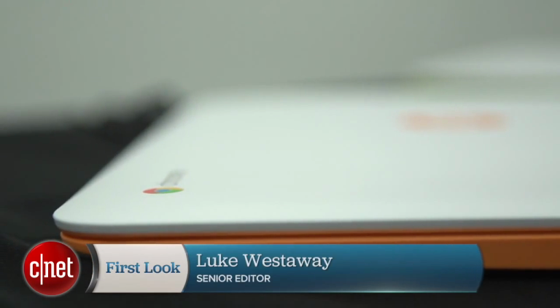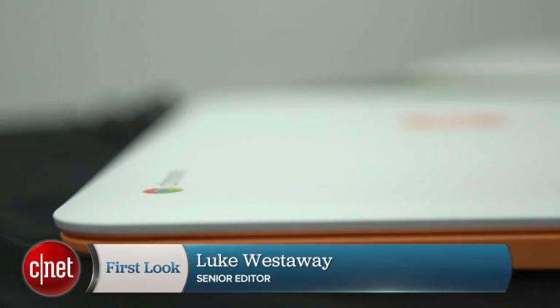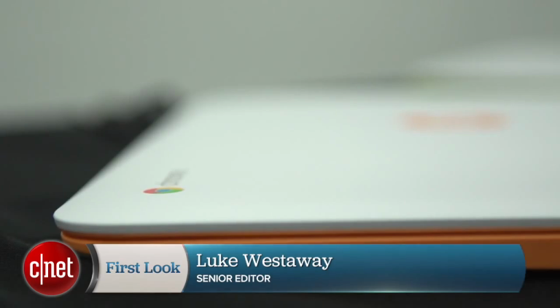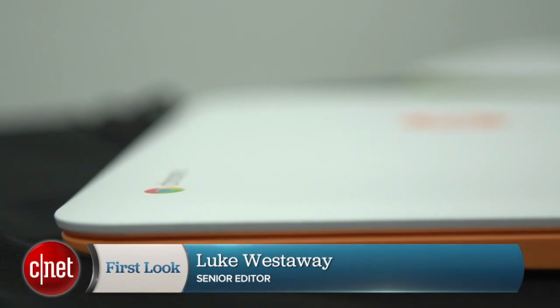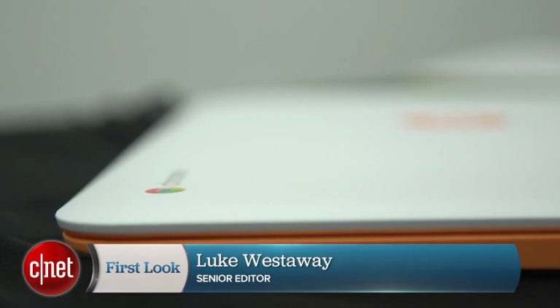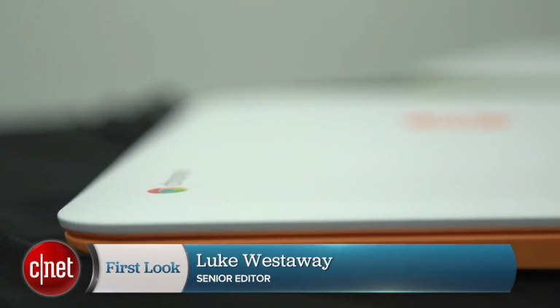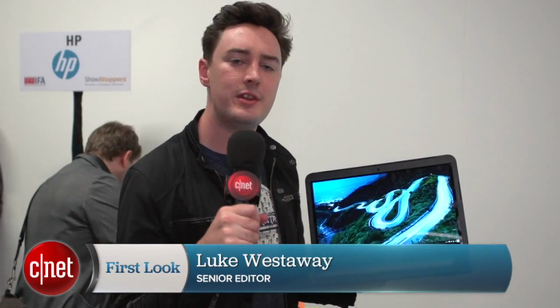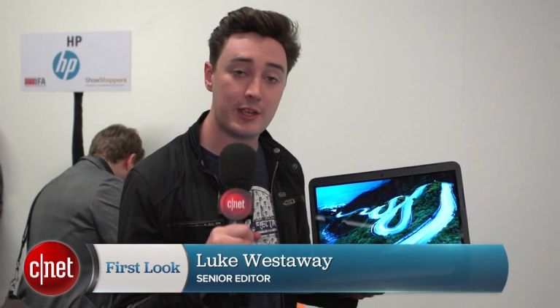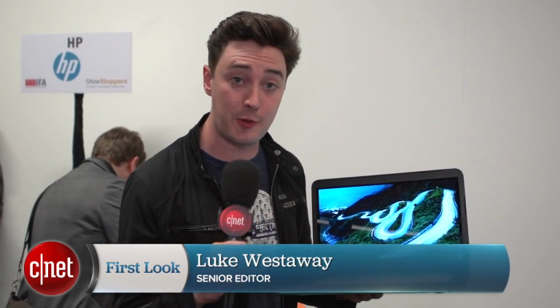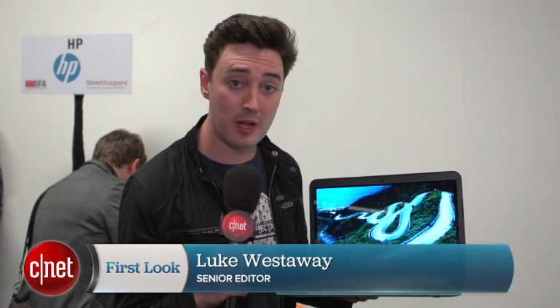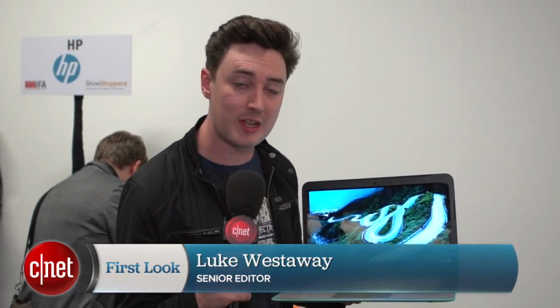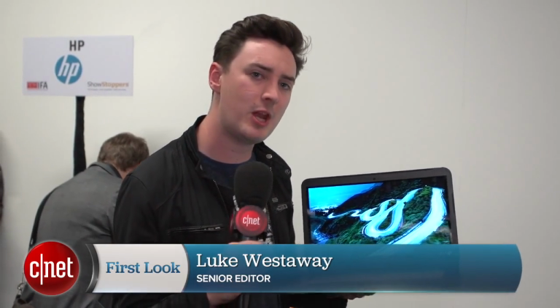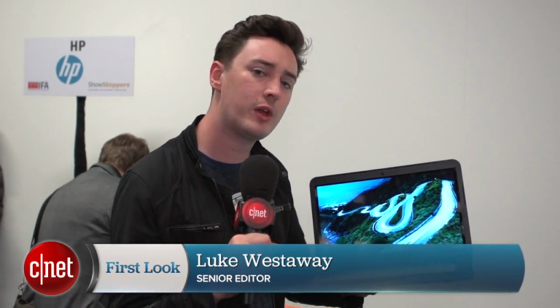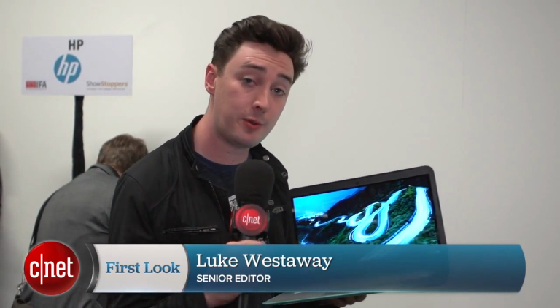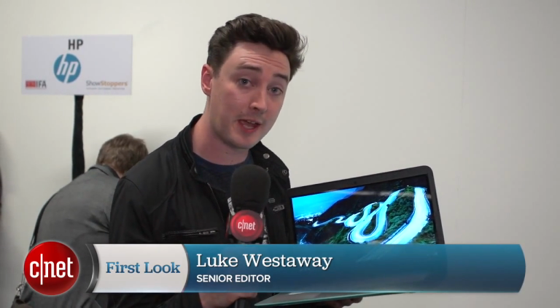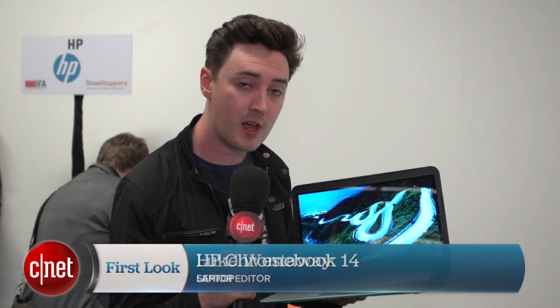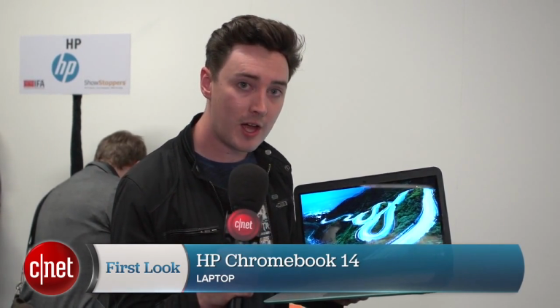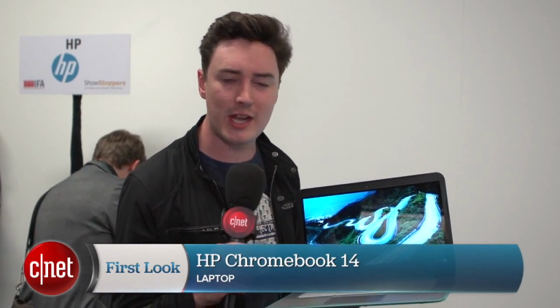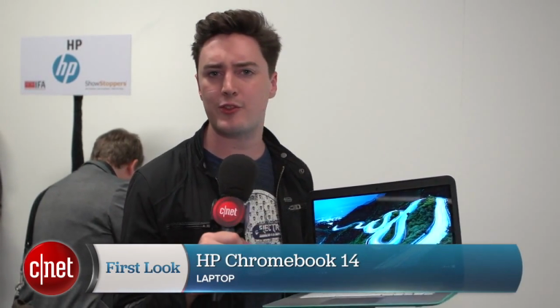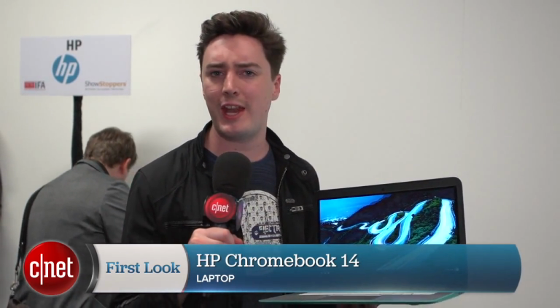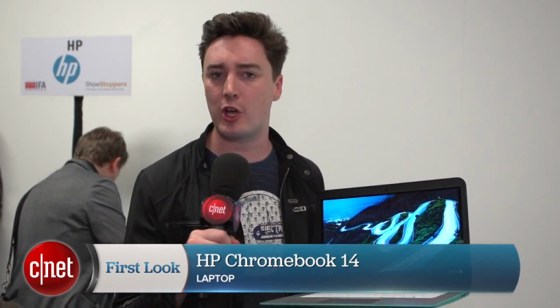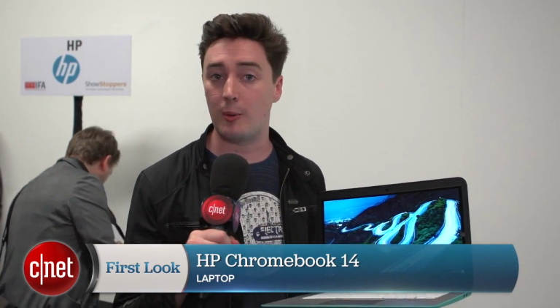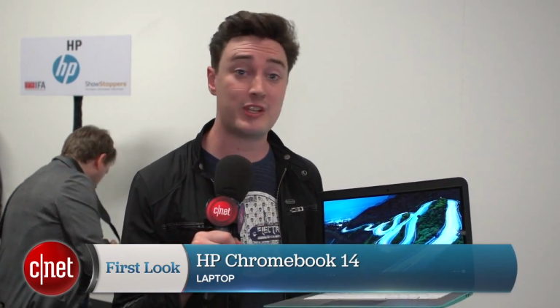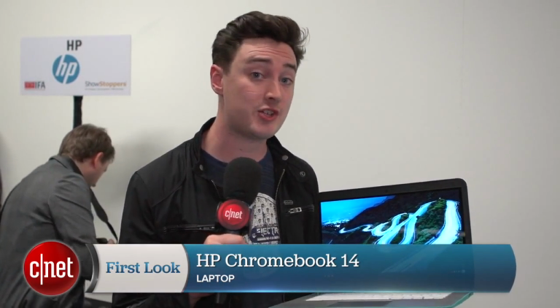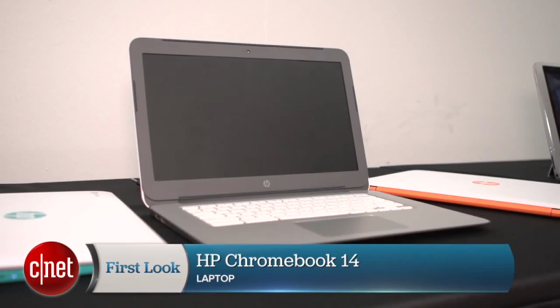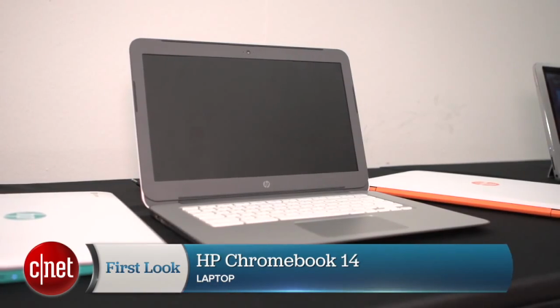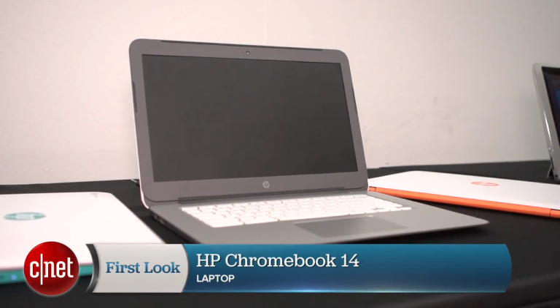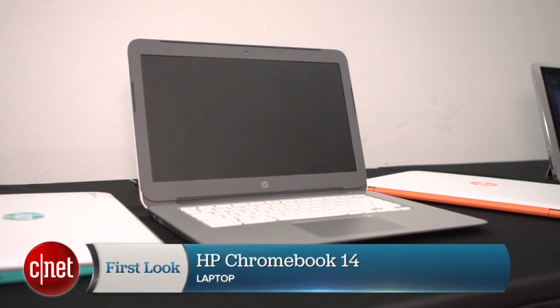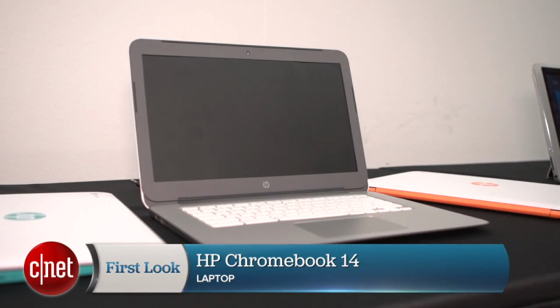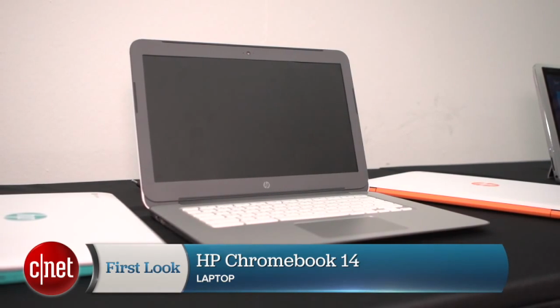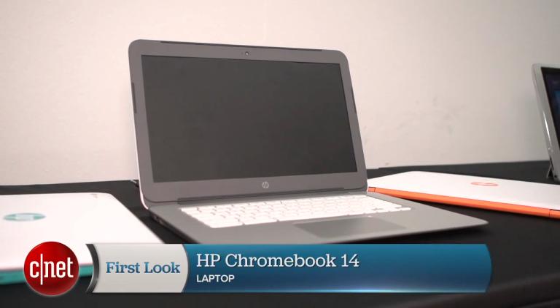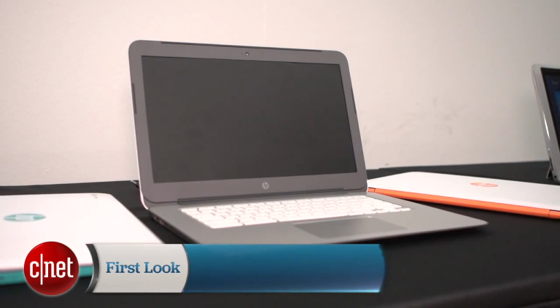It should be on sale in the next few months. Let me know what you think and check out cnet.com/ether for much much more.